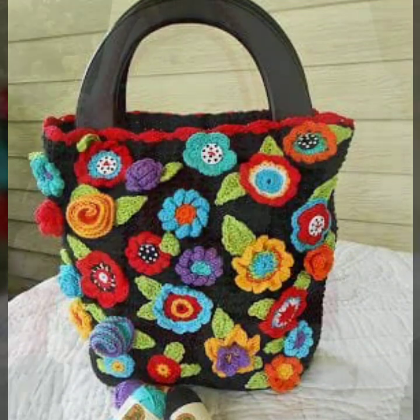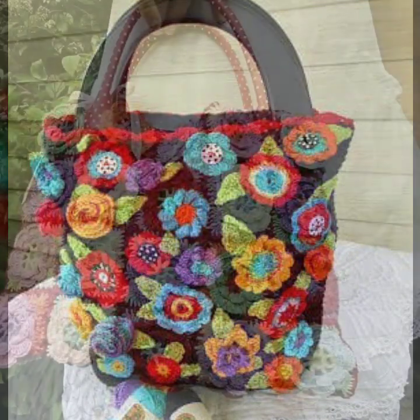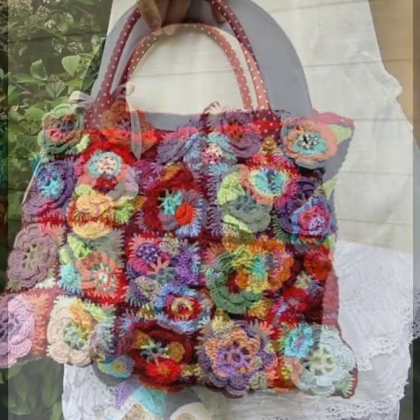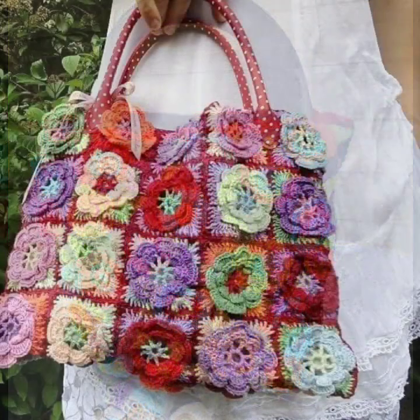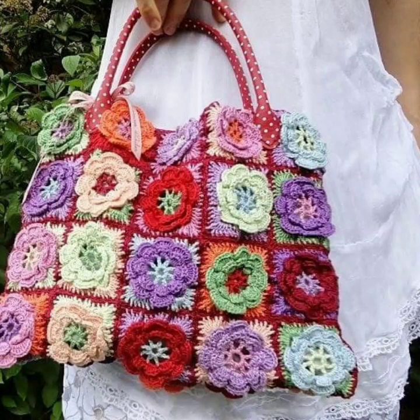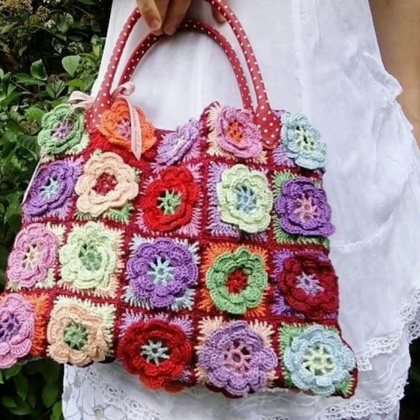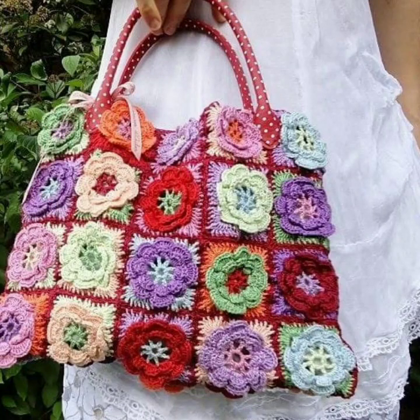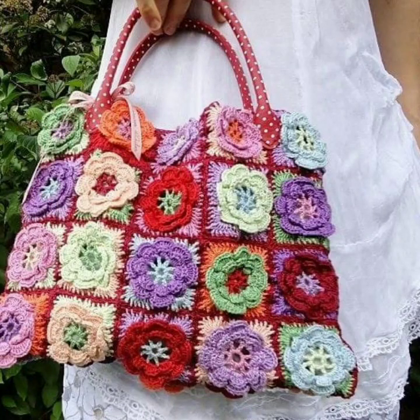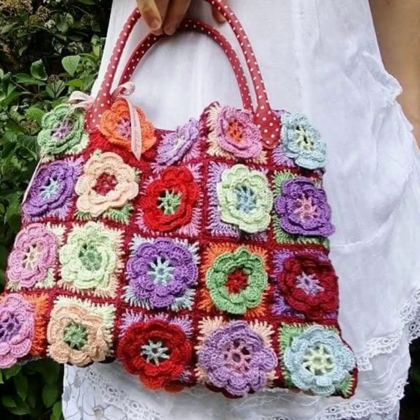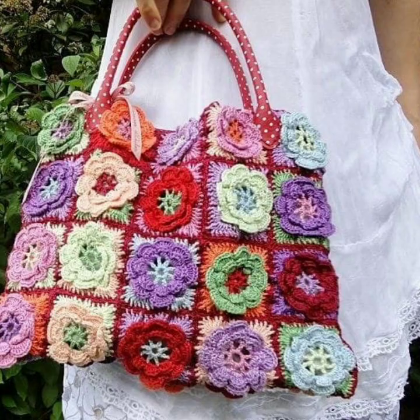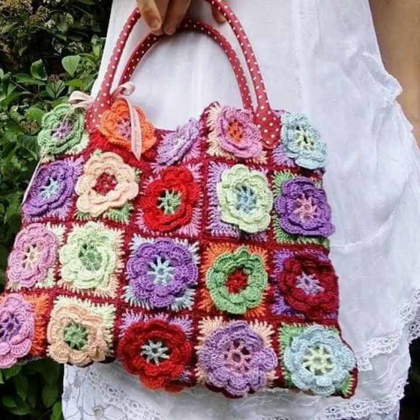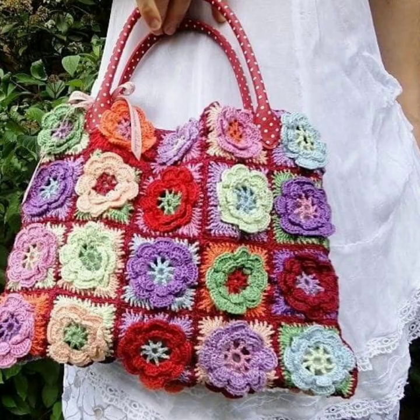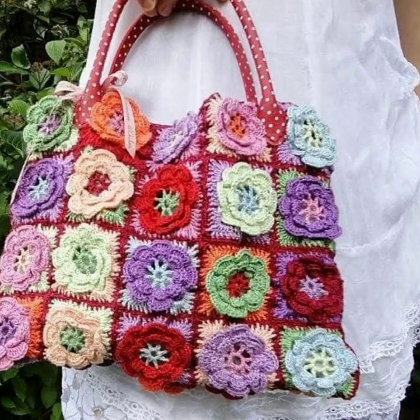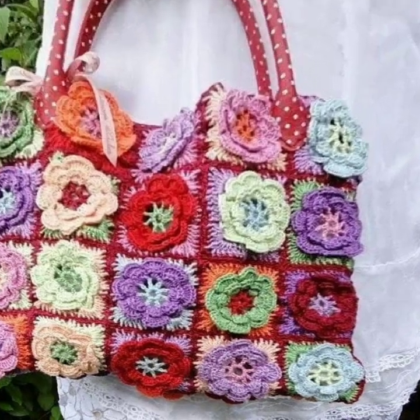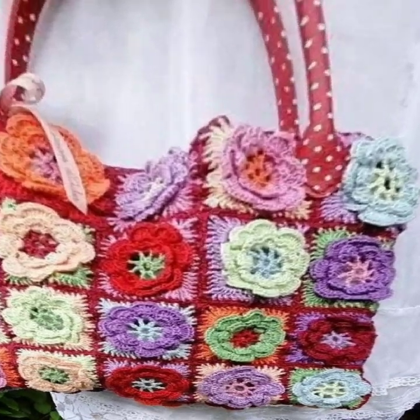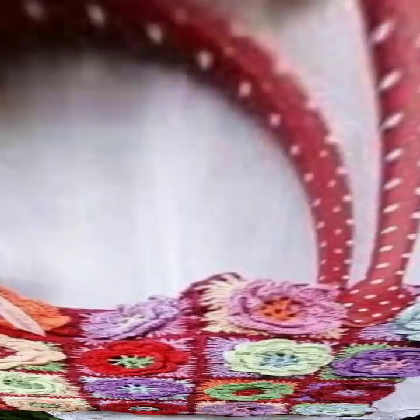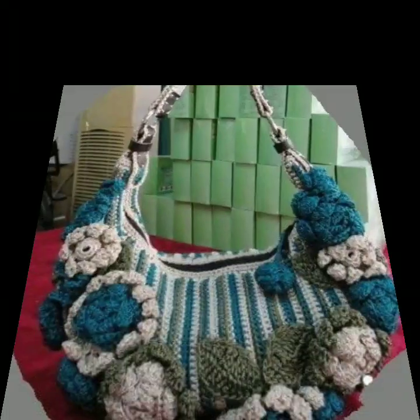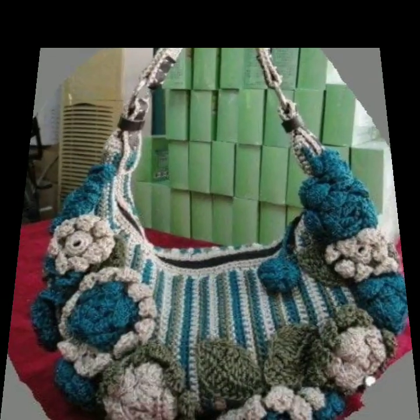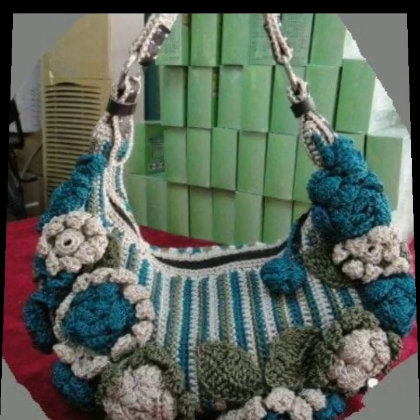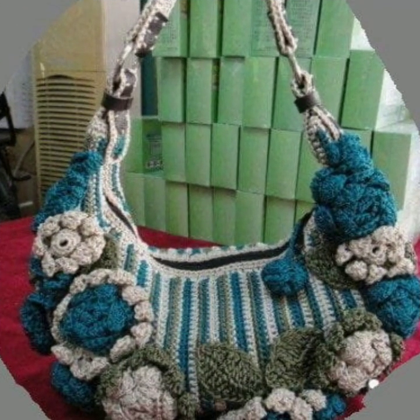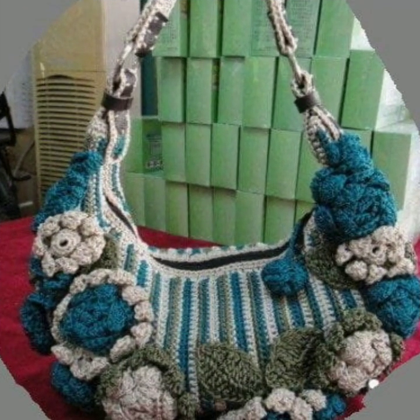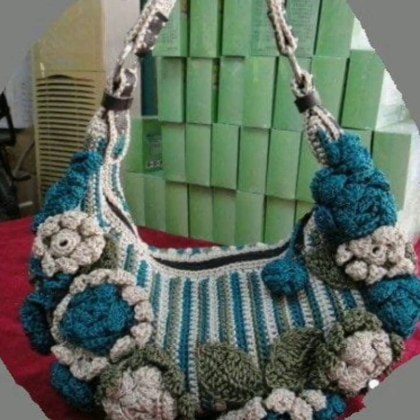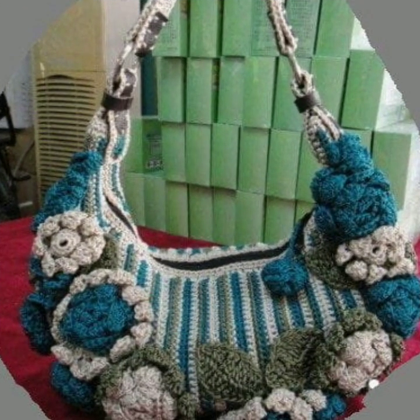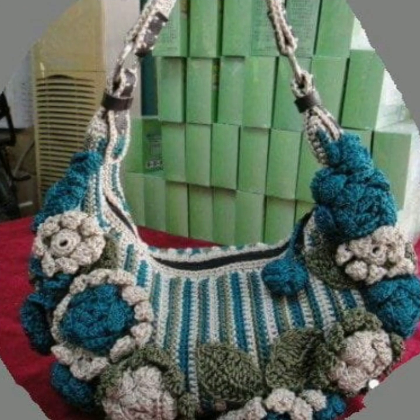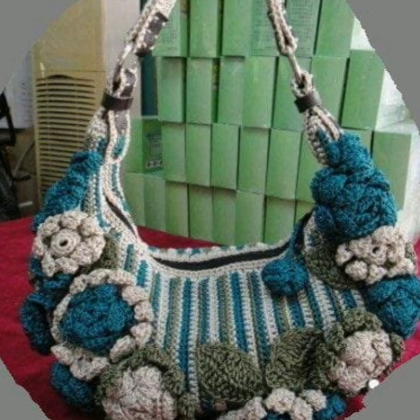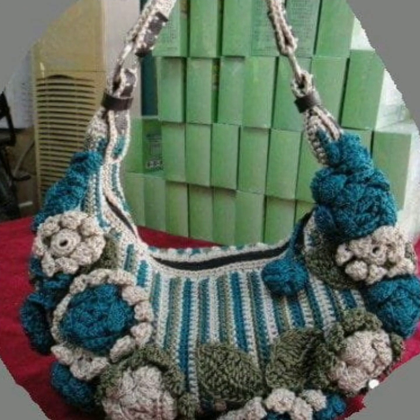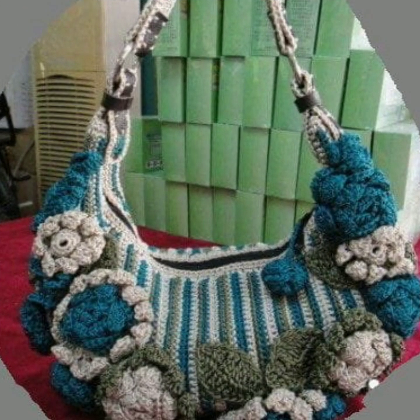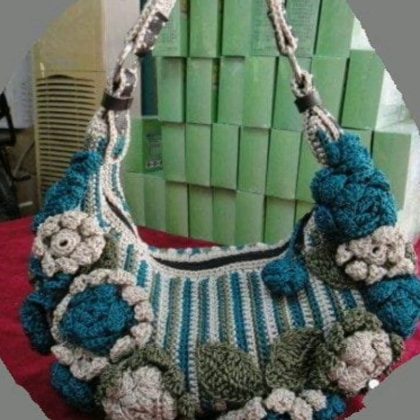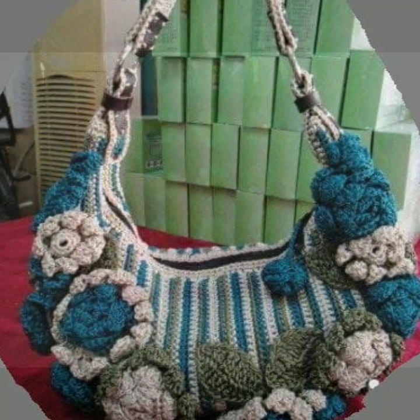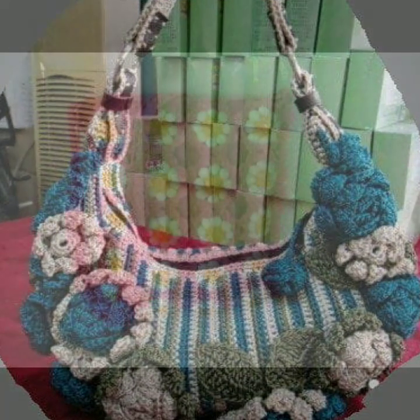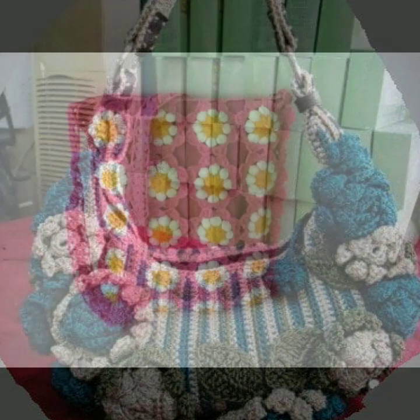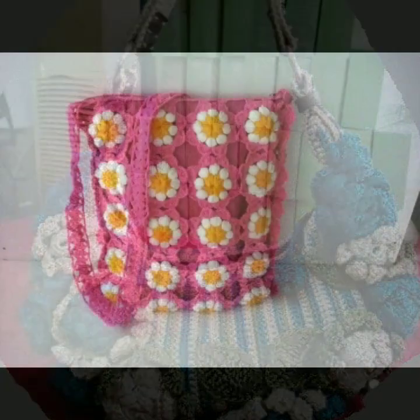If you want to buy these very beautiful crochet handbags, I will tell you some platform names: AliExpress, eBay, Etsy.com, and Amazon.